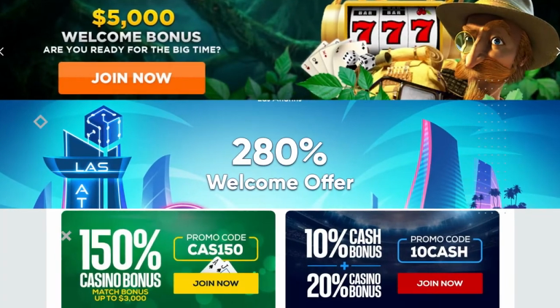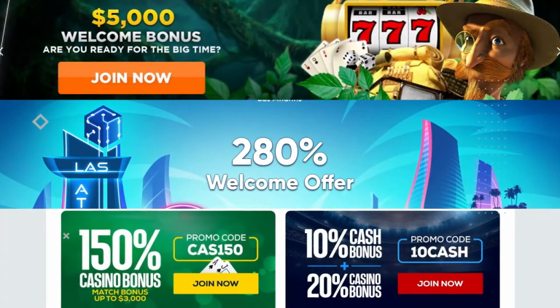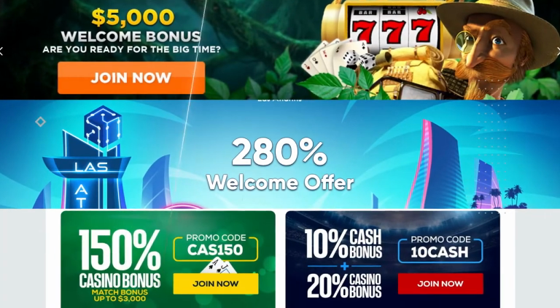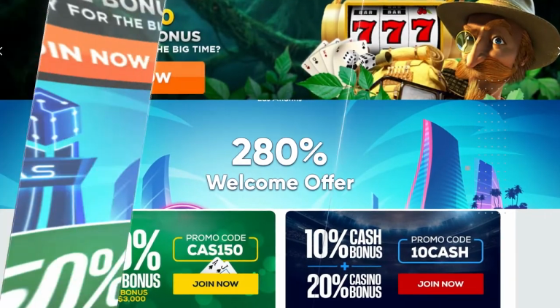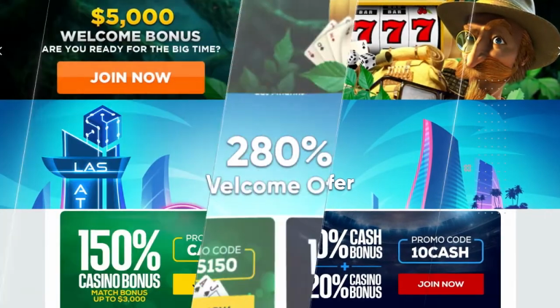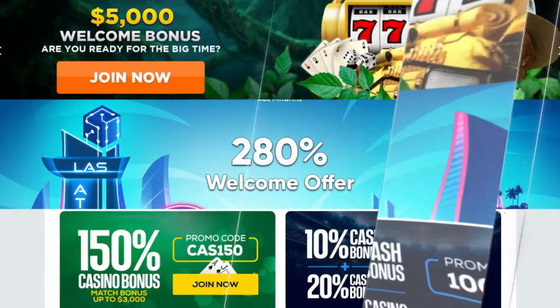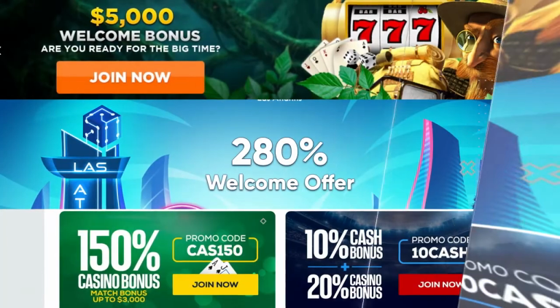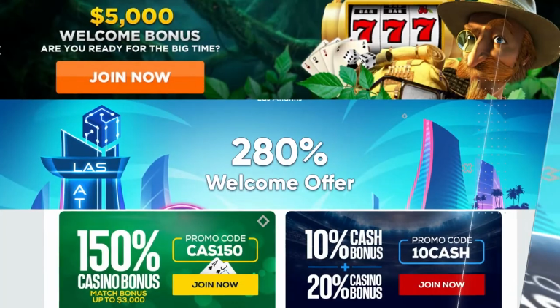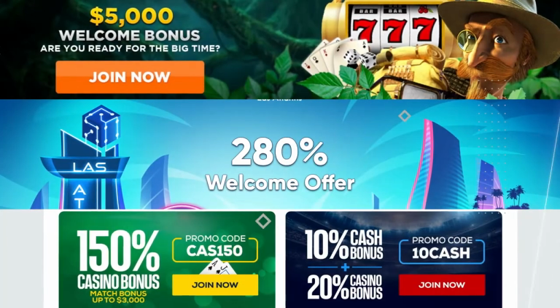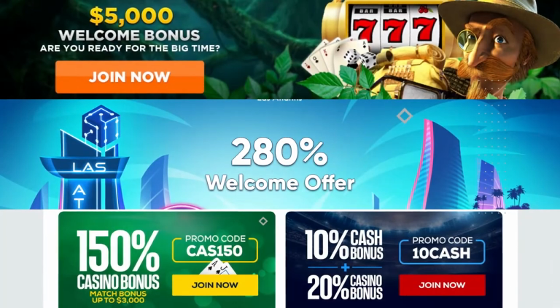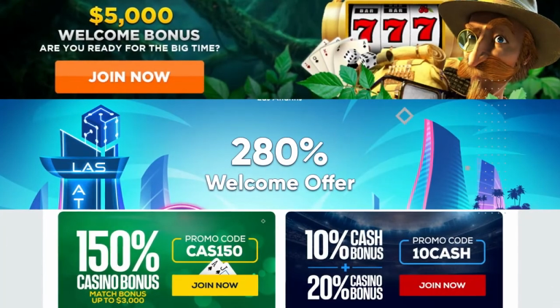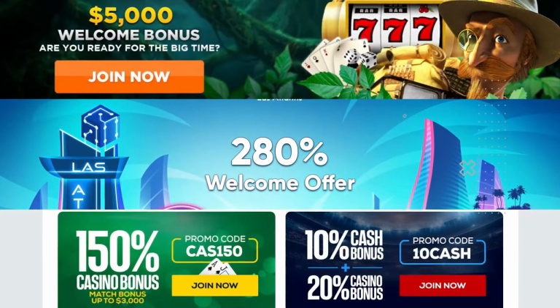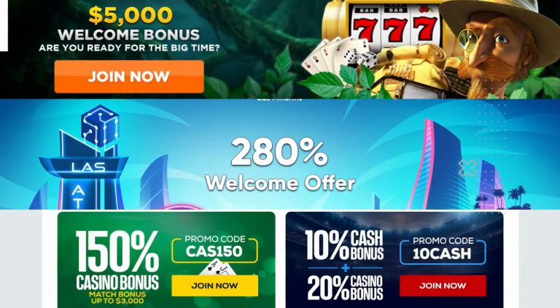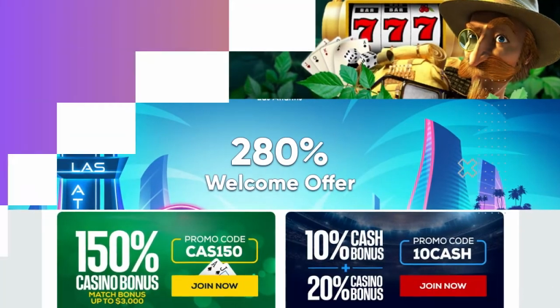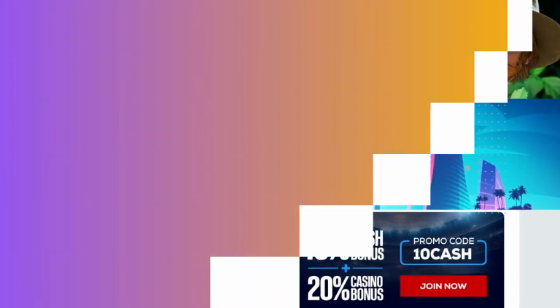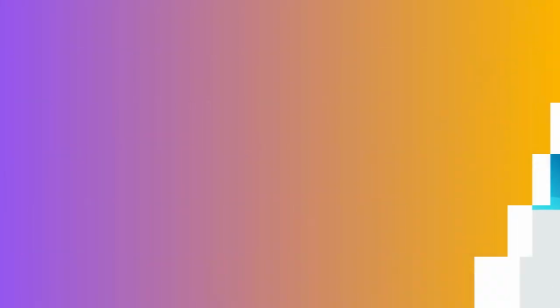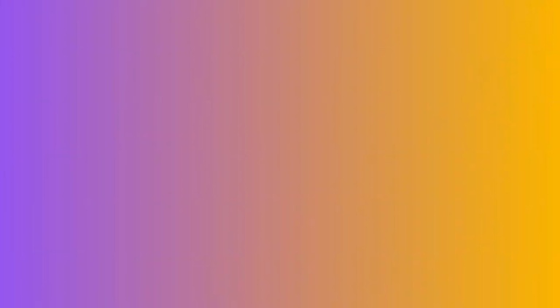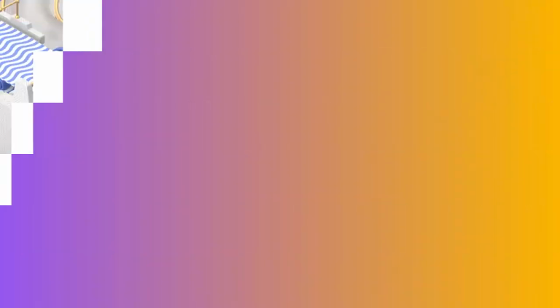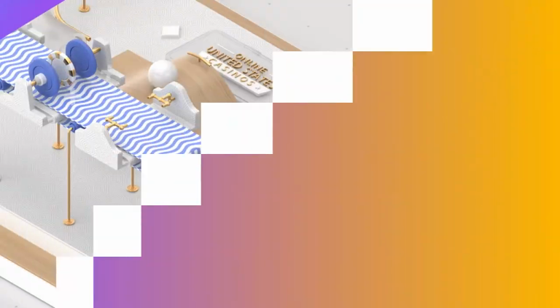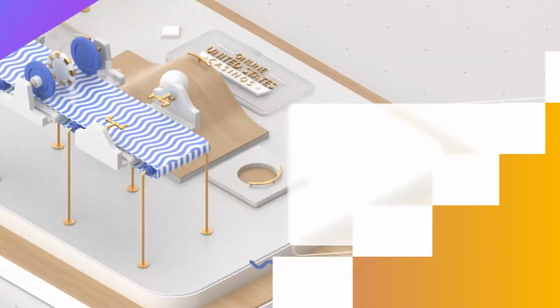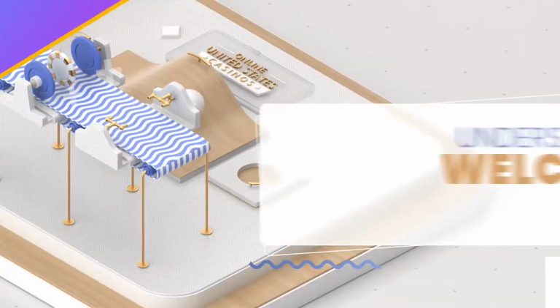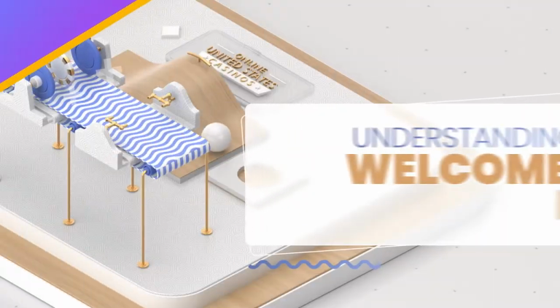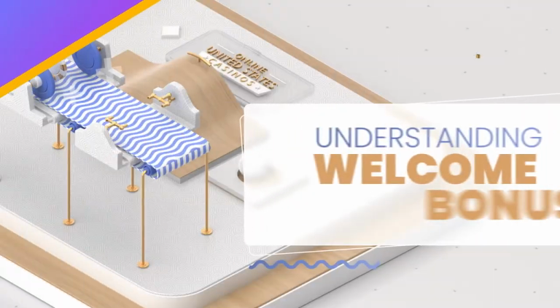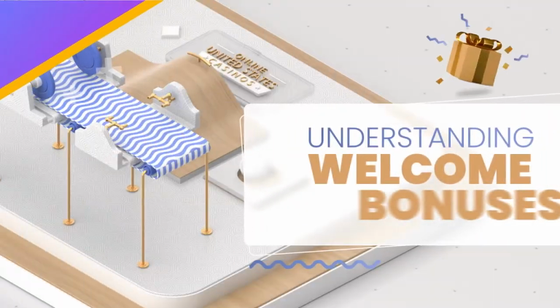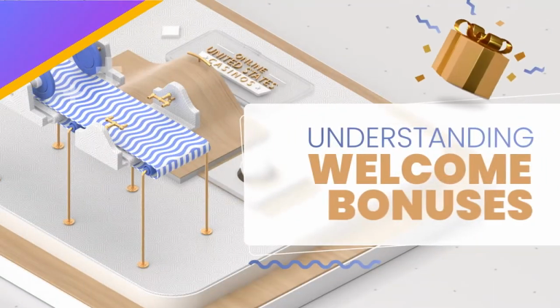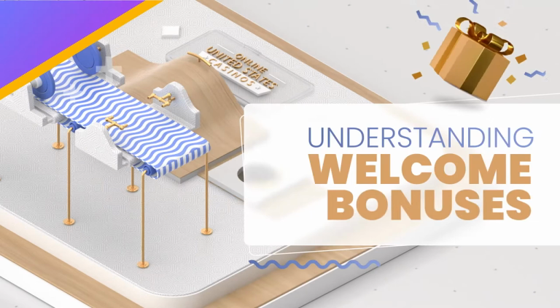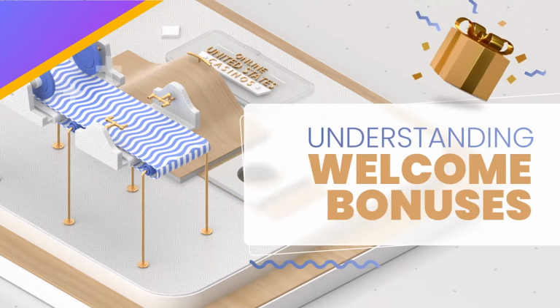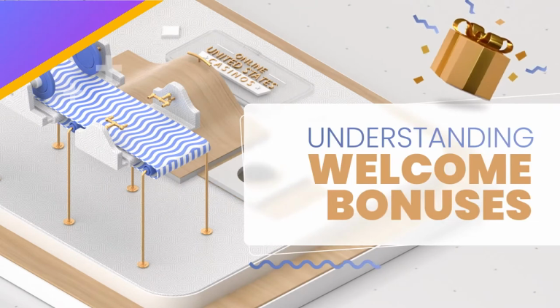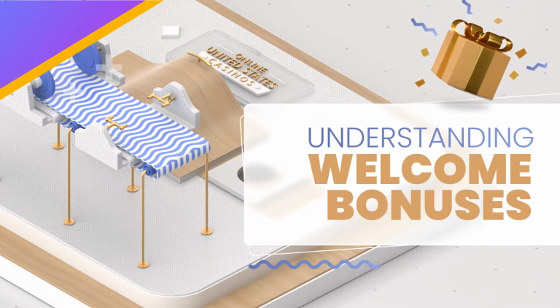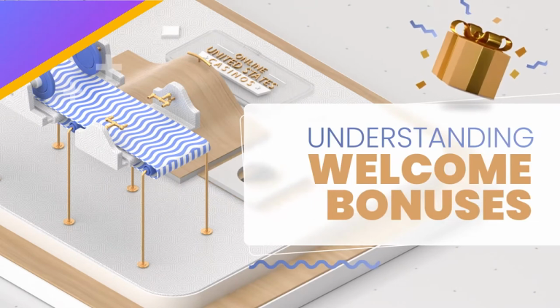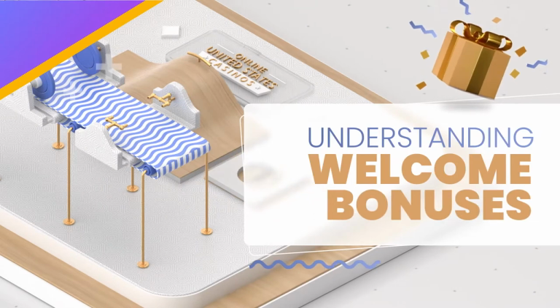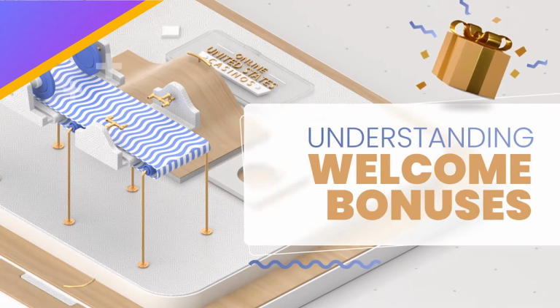You'll see why the welcome offer, also called sign-up bonus, is the best option for new online casino players.